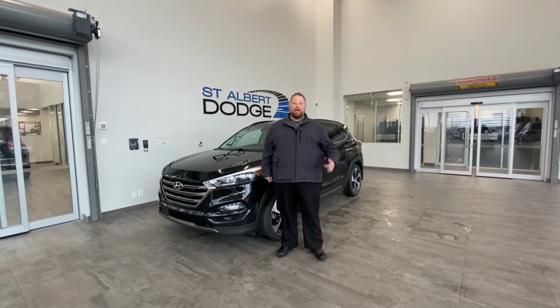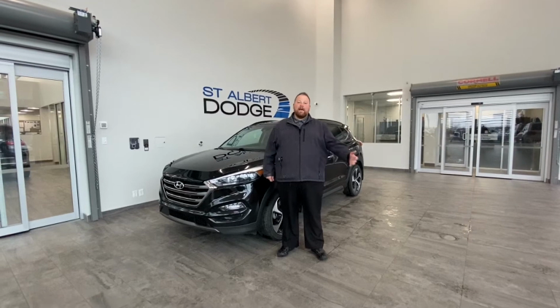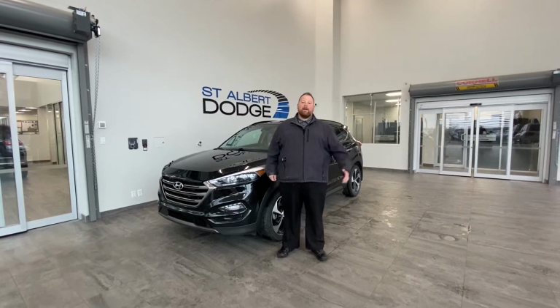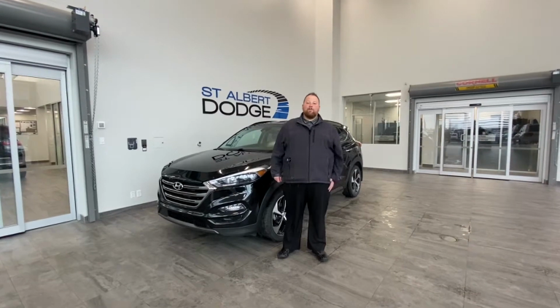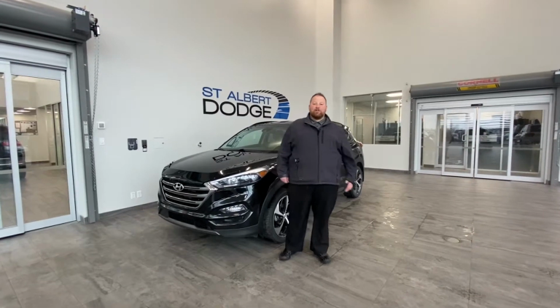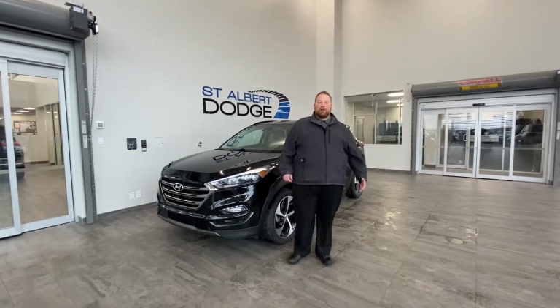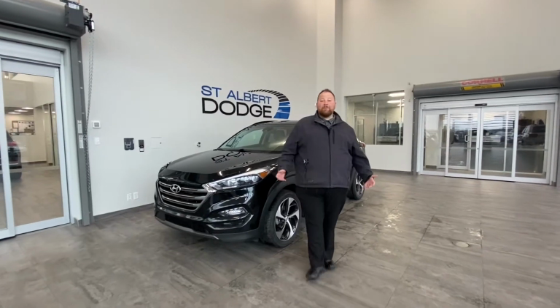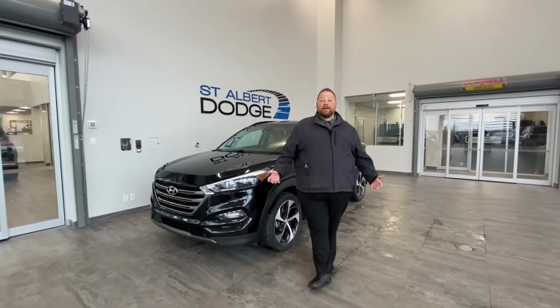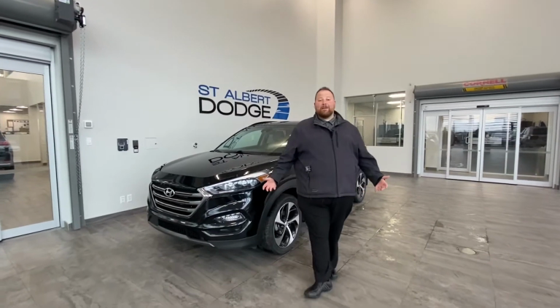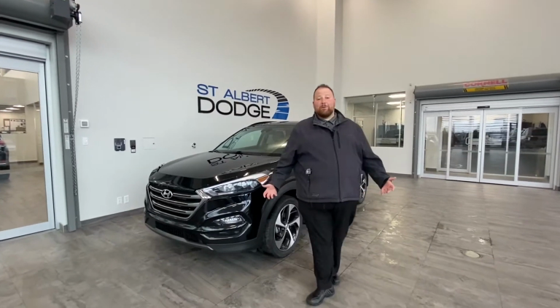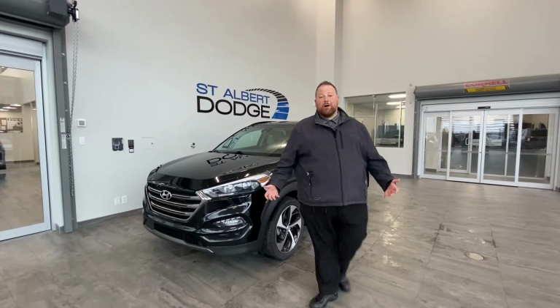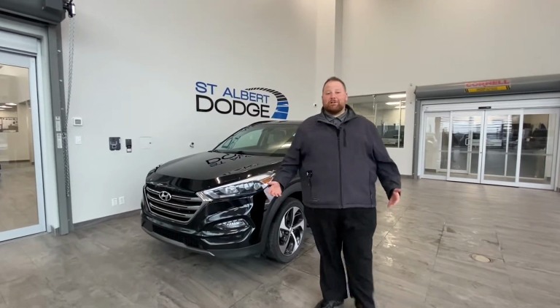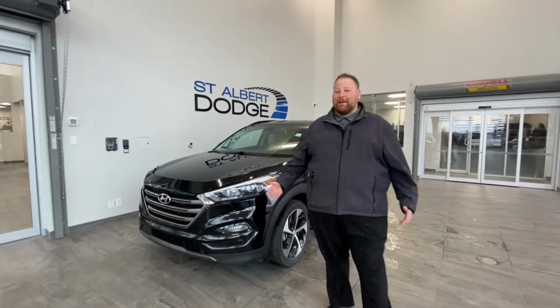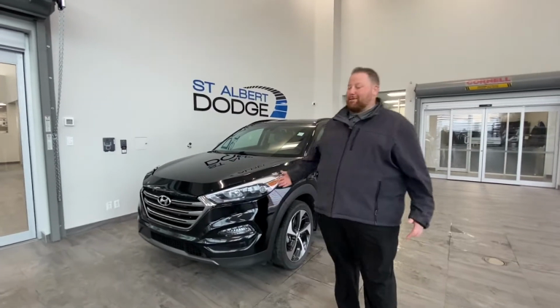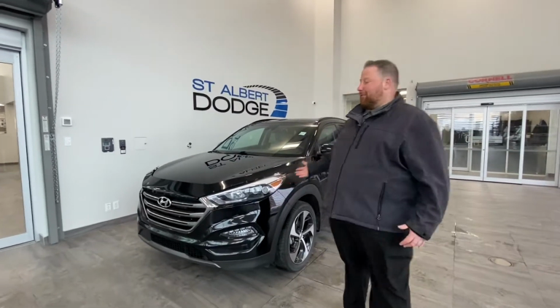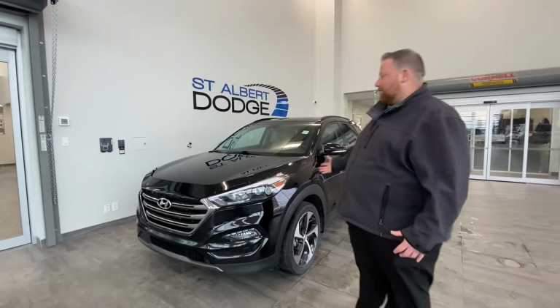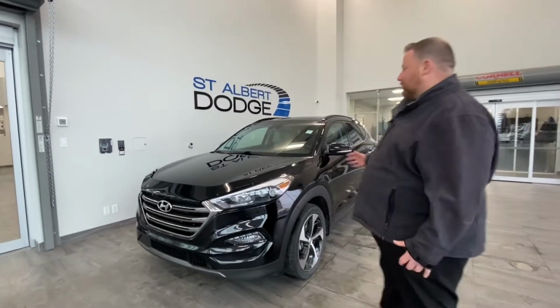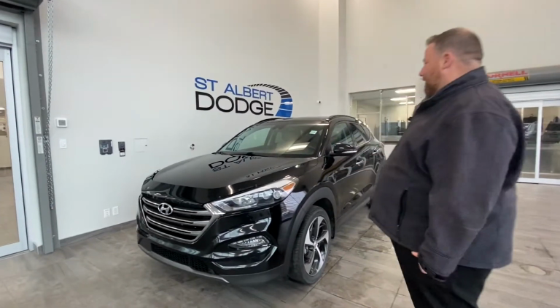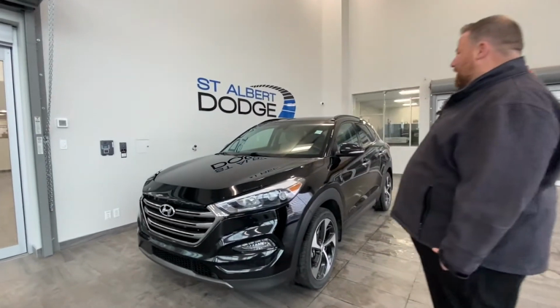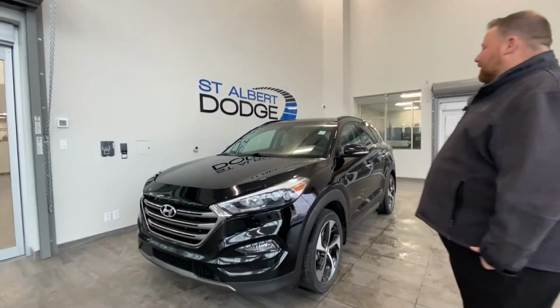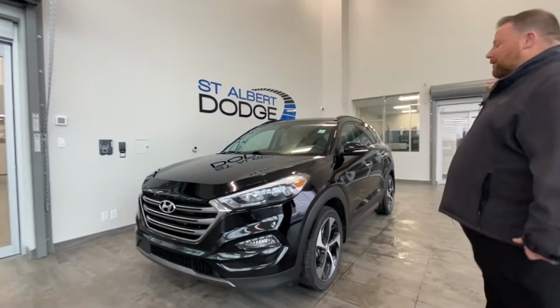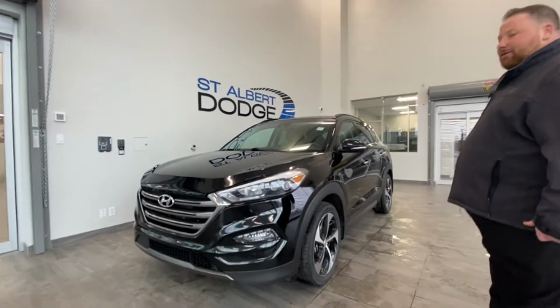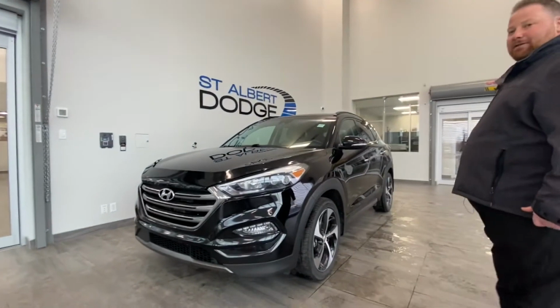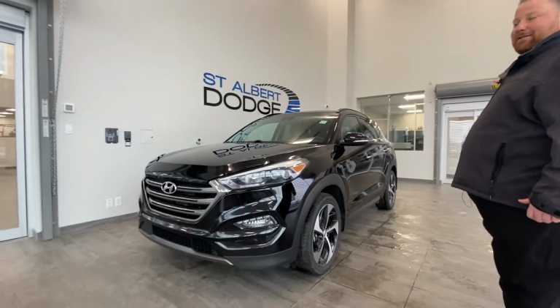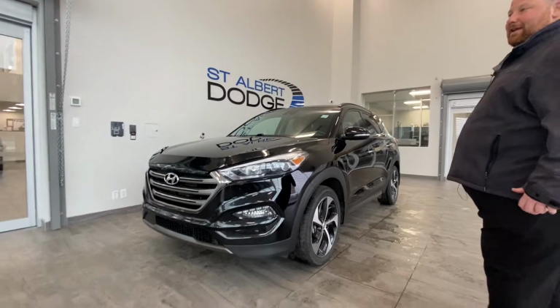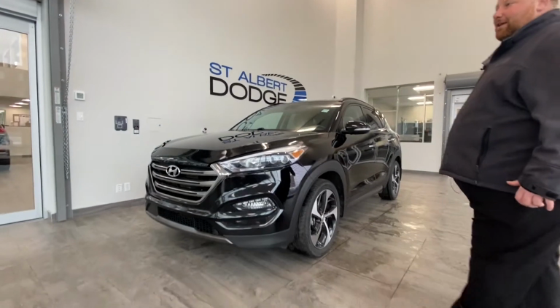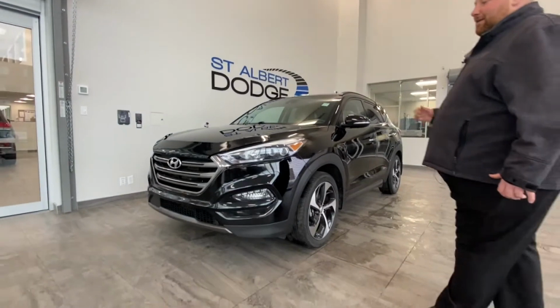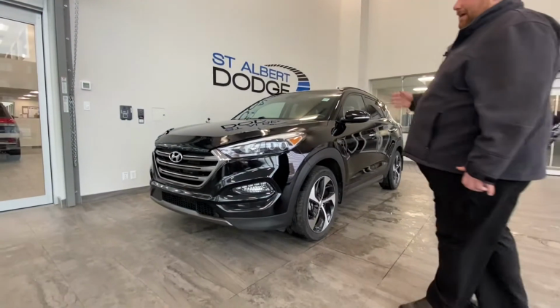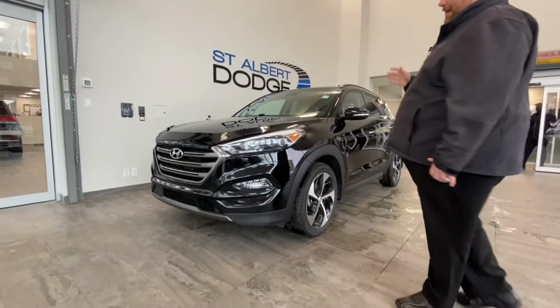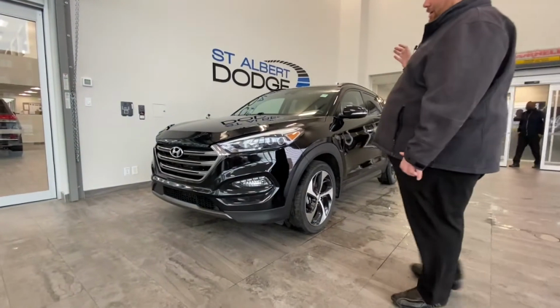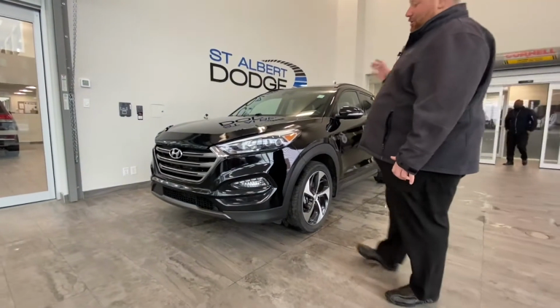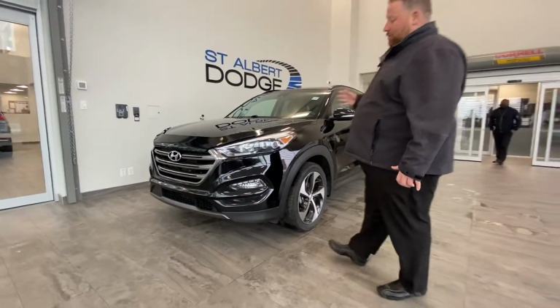Hey everybody, John Doucette, St. Albert Dodge, showcasing a fresh trade — a 2016 Hyundai Tucson.